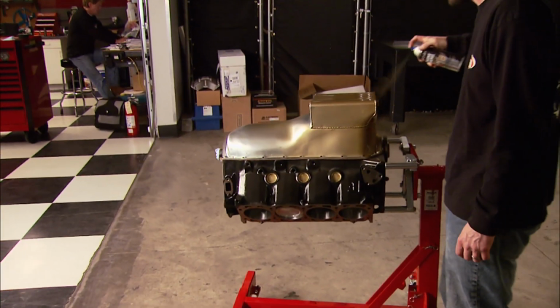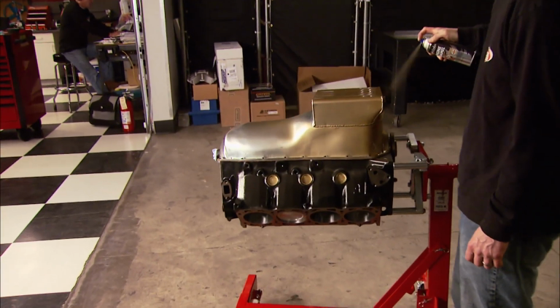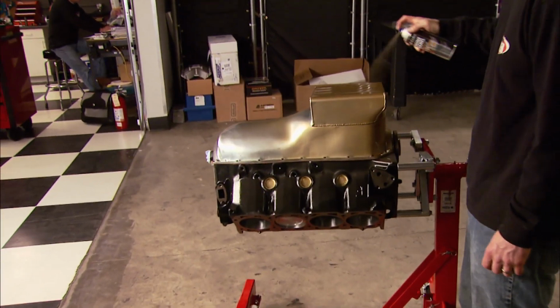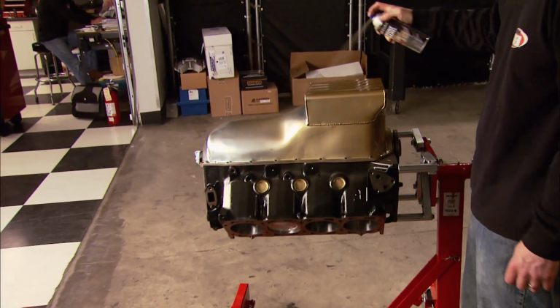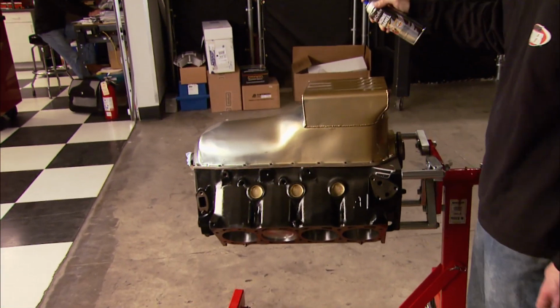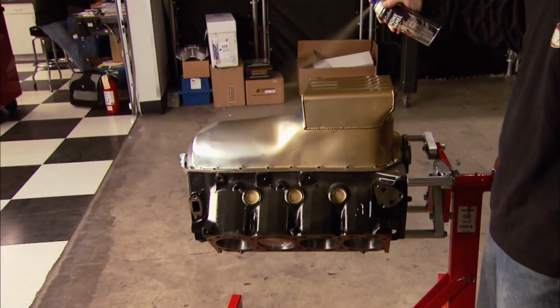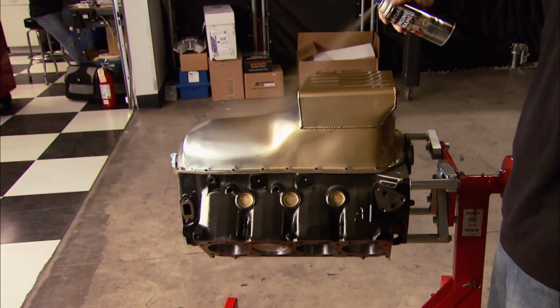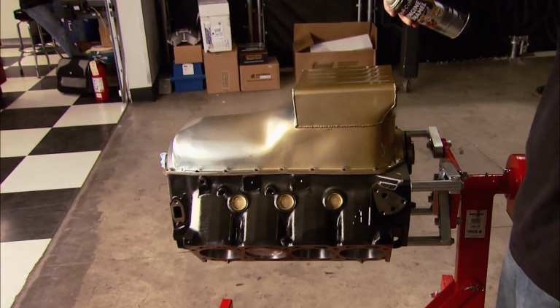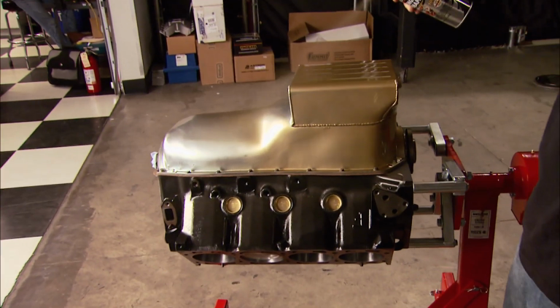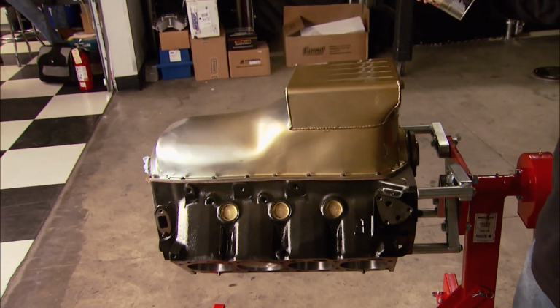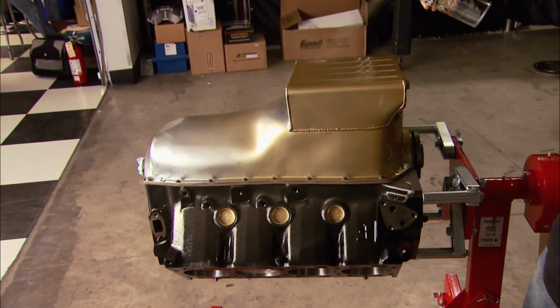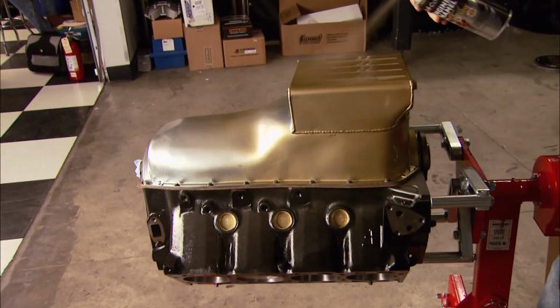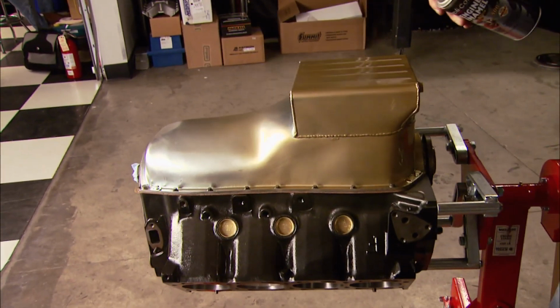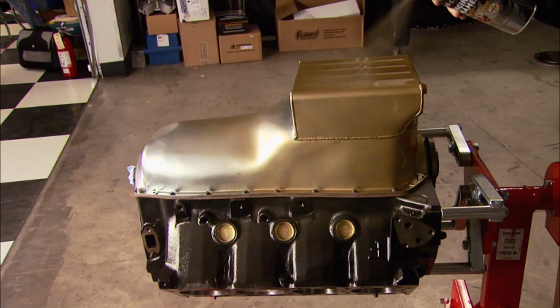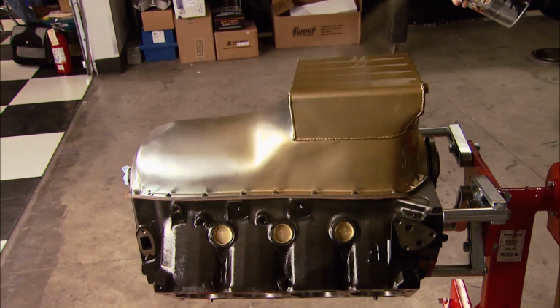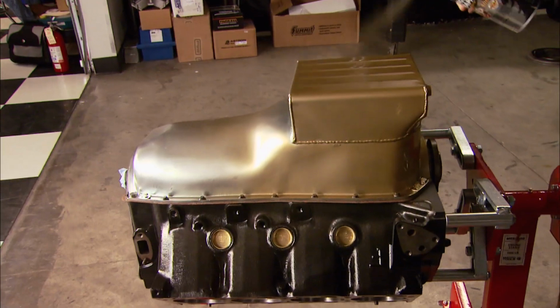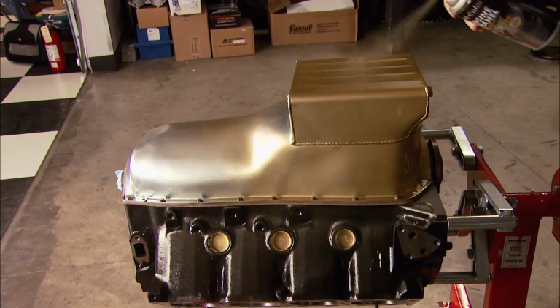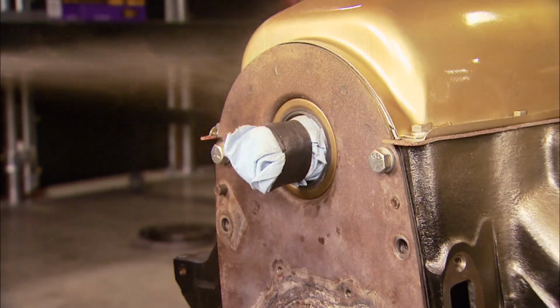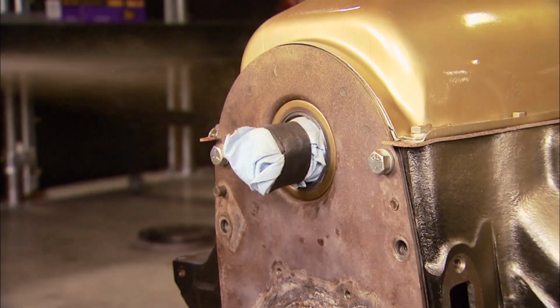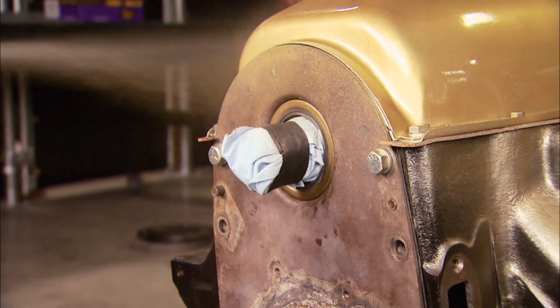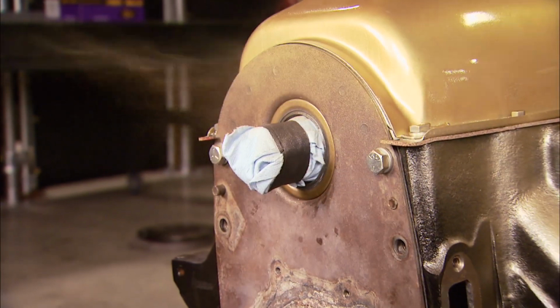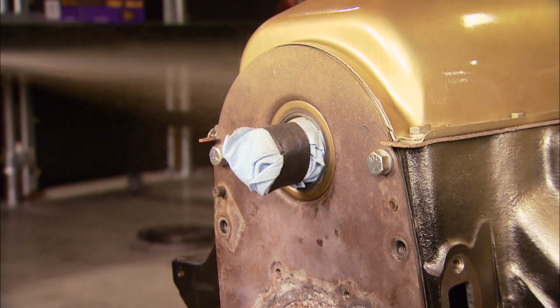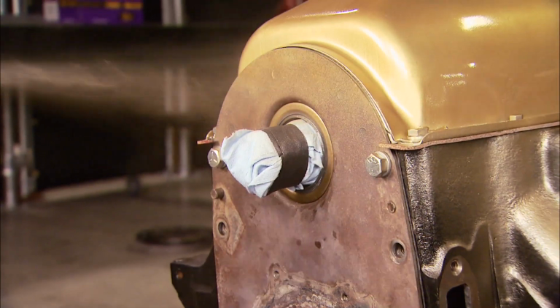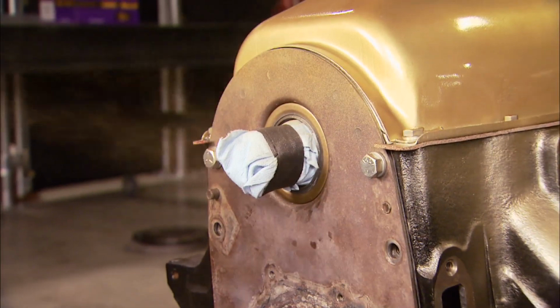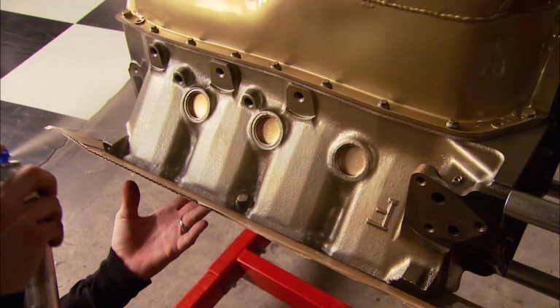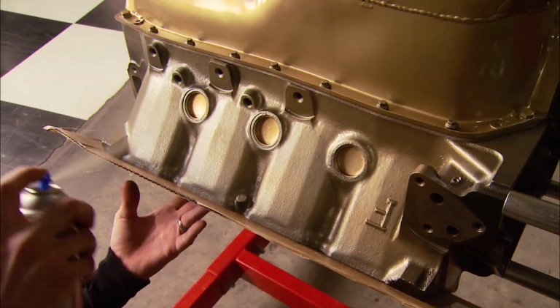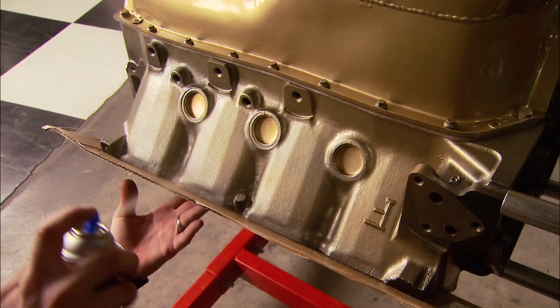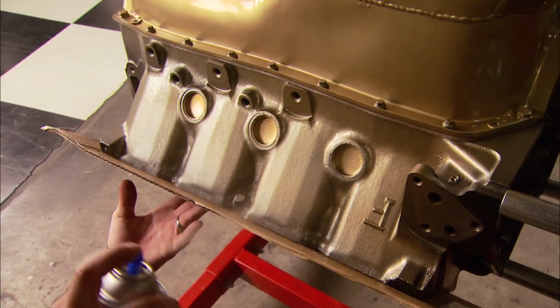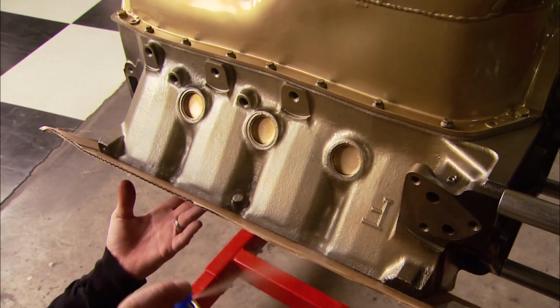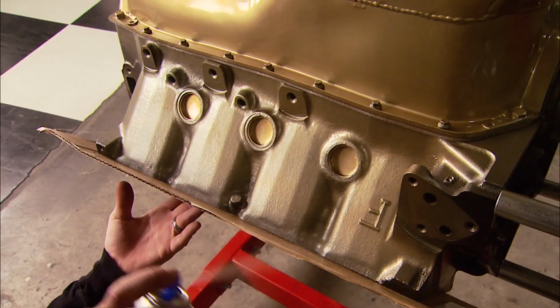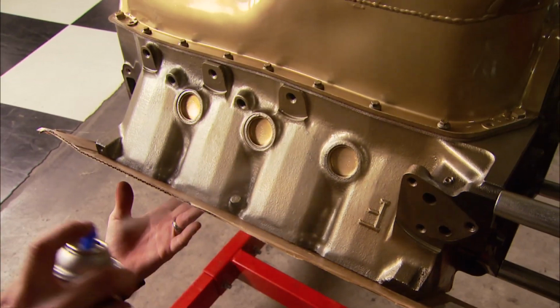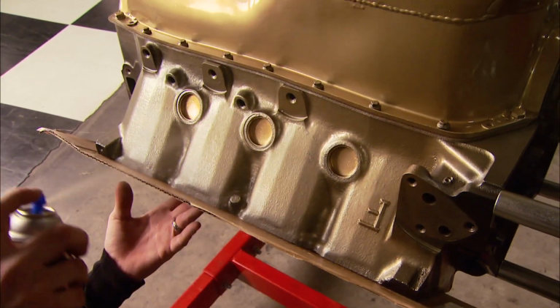Mike's going to paint this motor's bottom and give it a touch of nostalgia — Classic Olds Gold, of course.